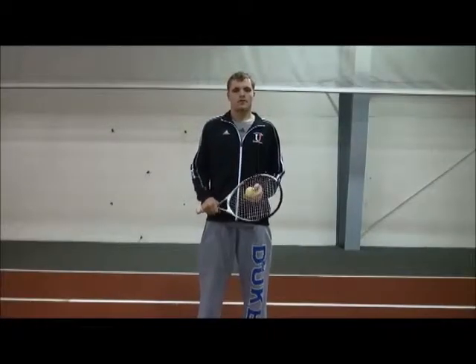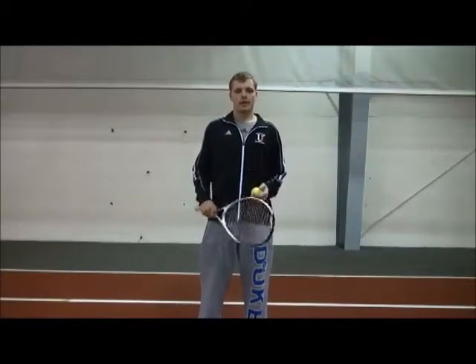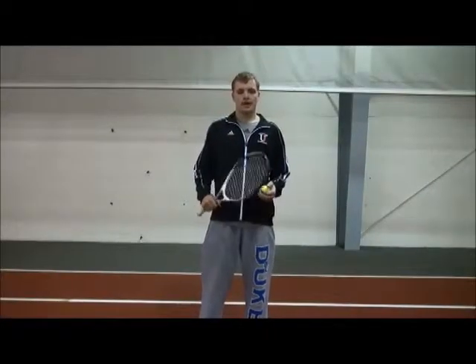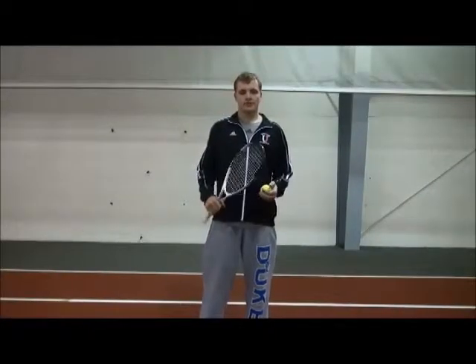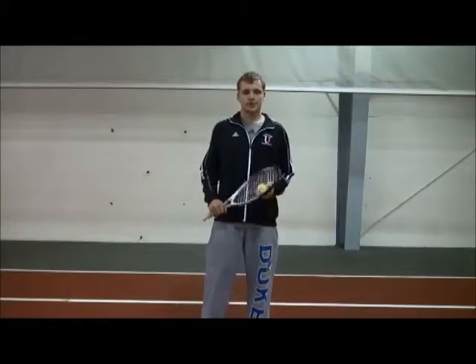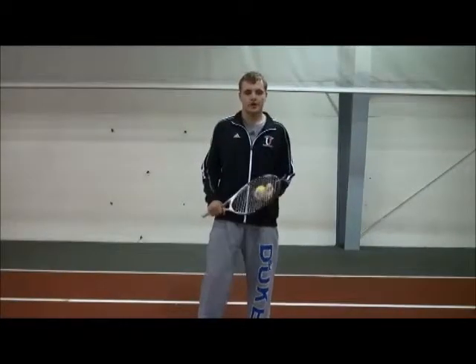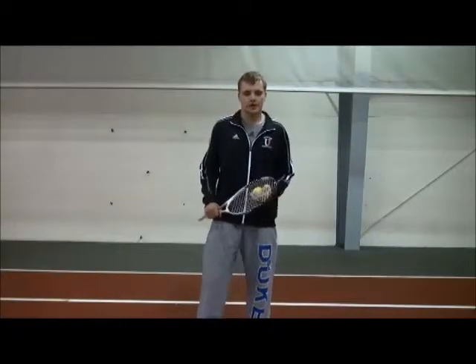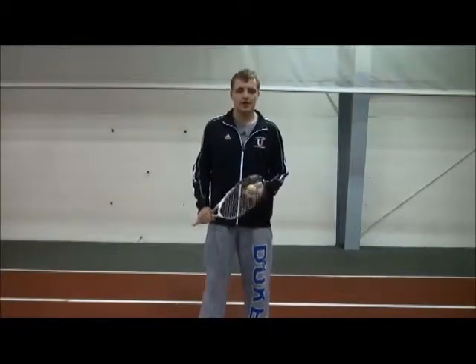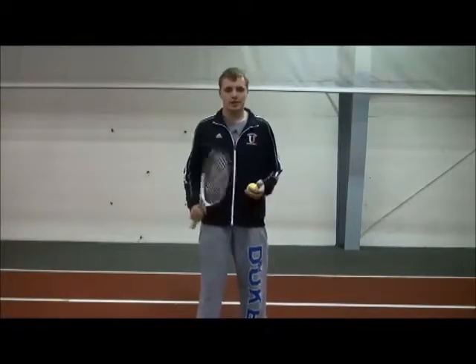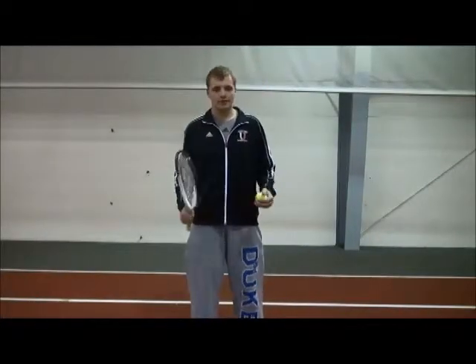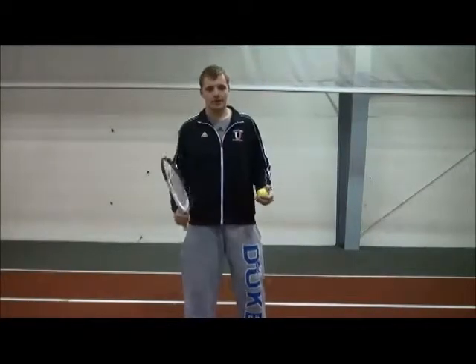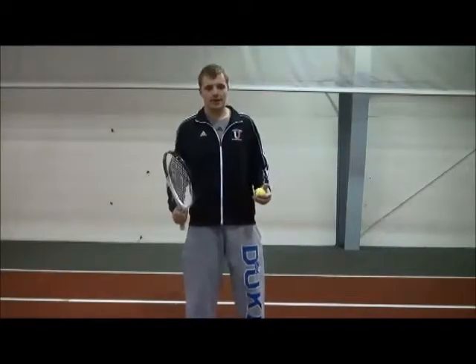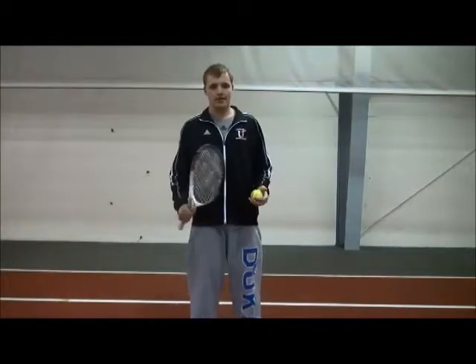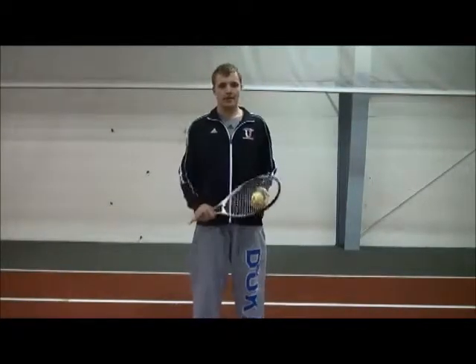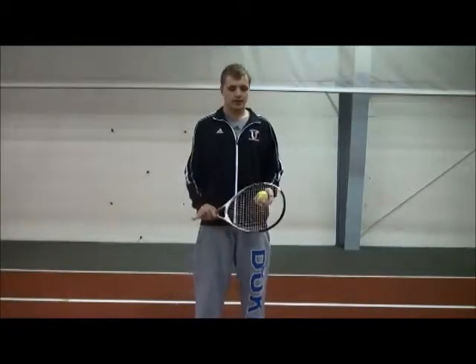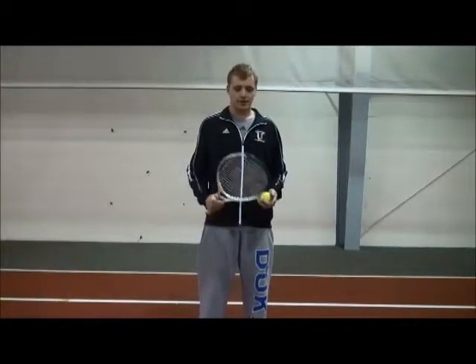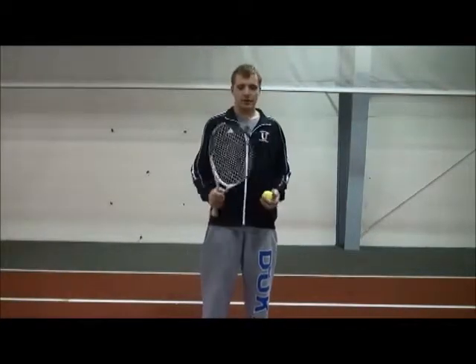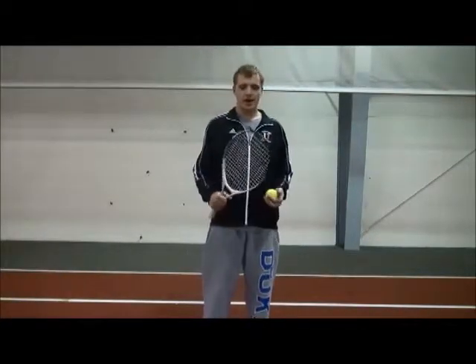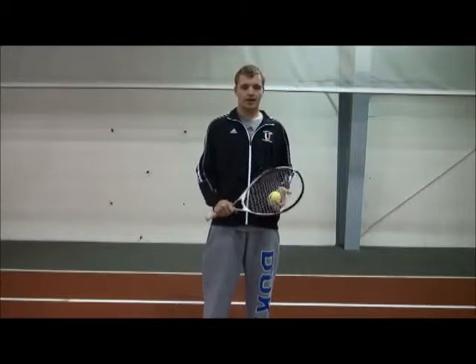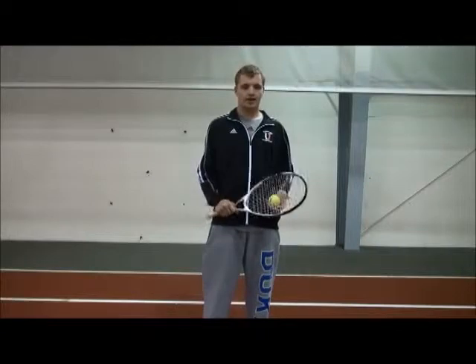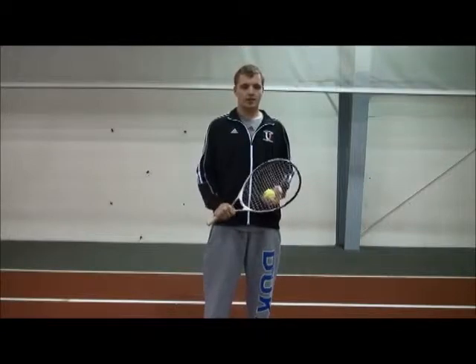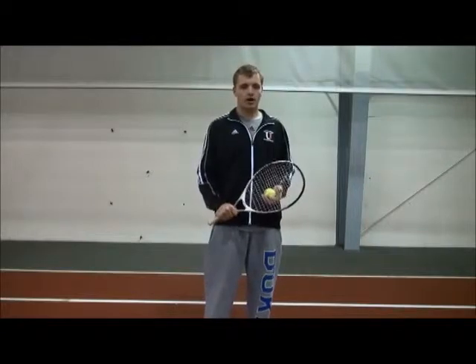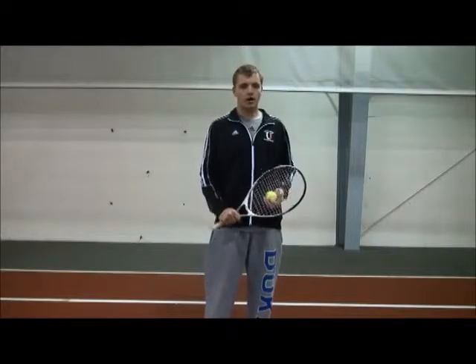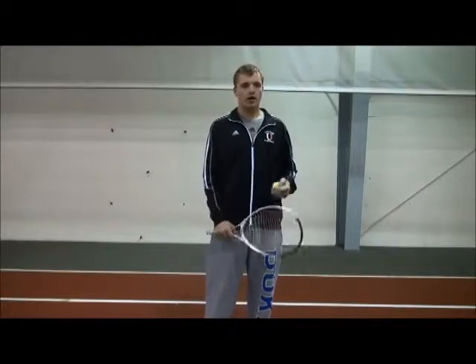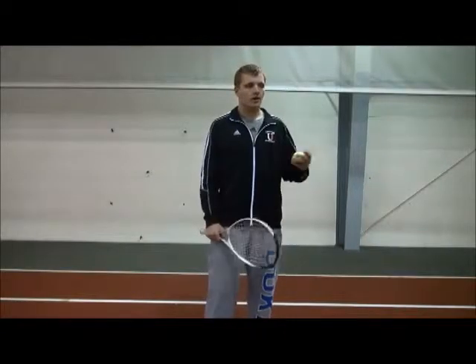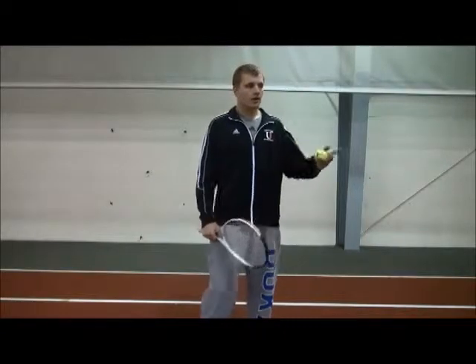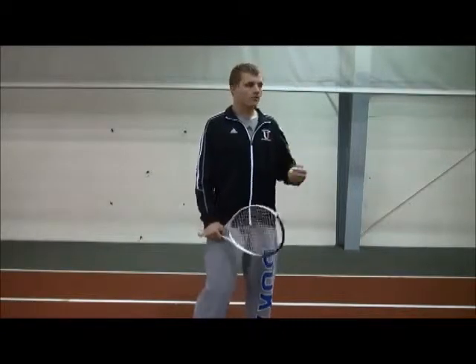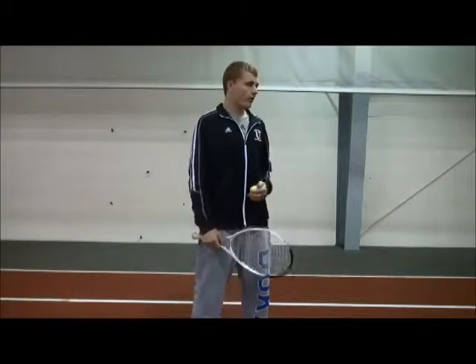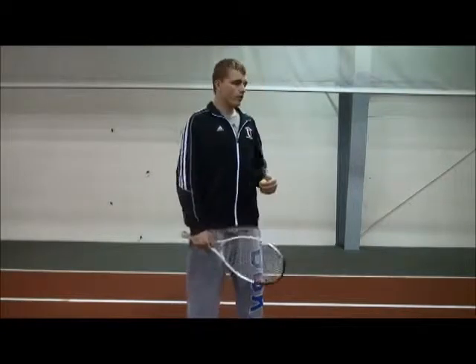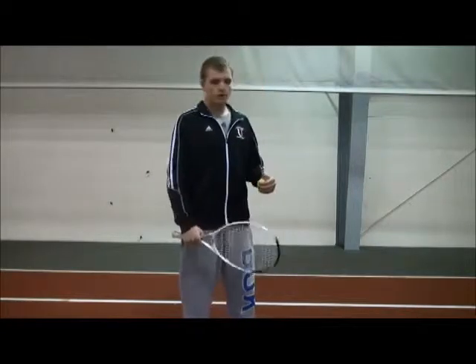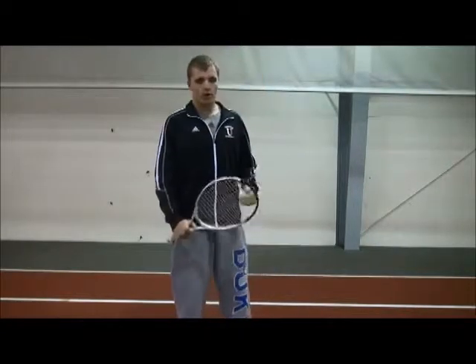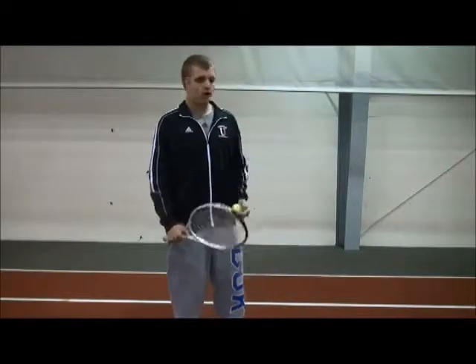For our last drill, we're going to put everything together here. You need a racket, a wall, a partner, and a ball.